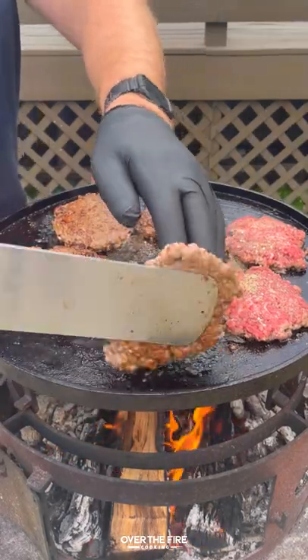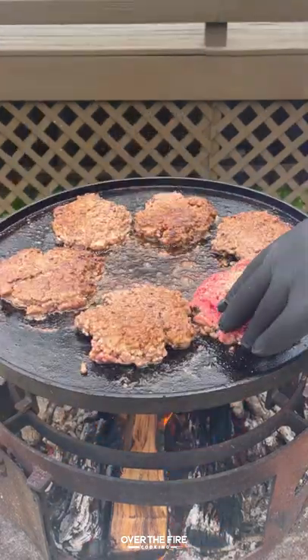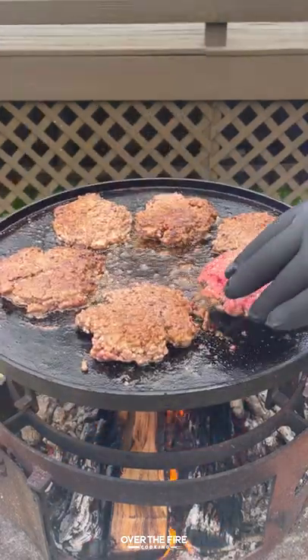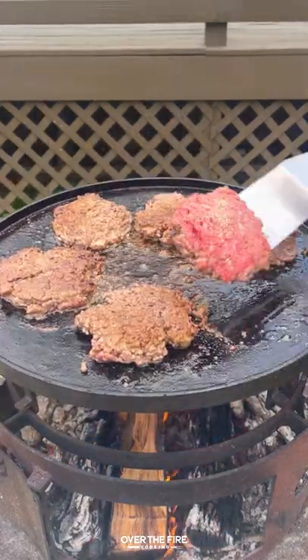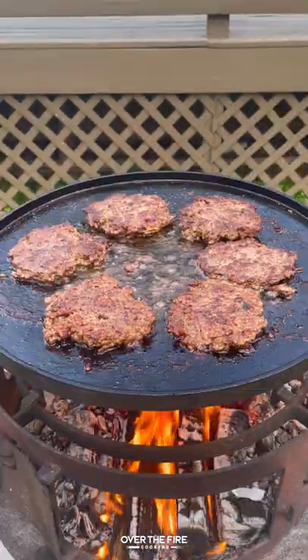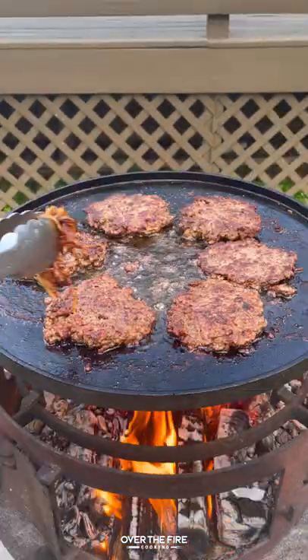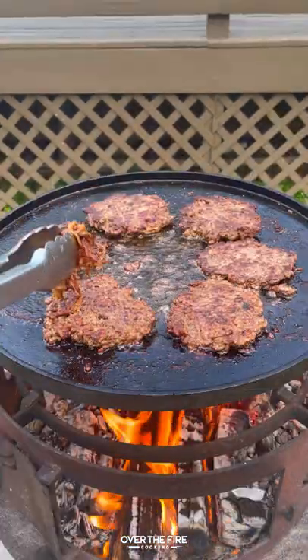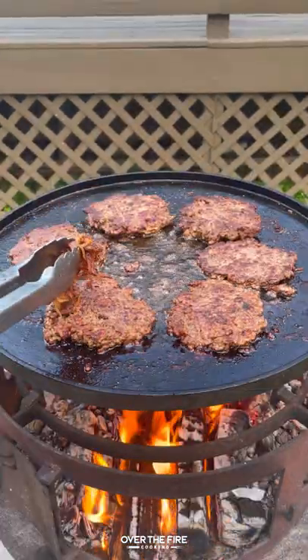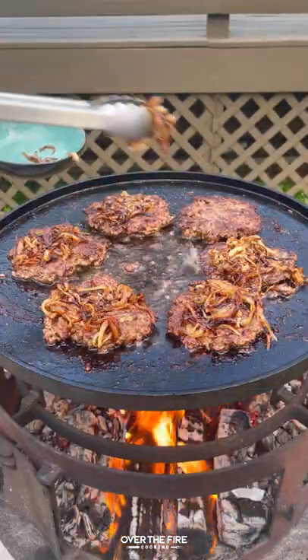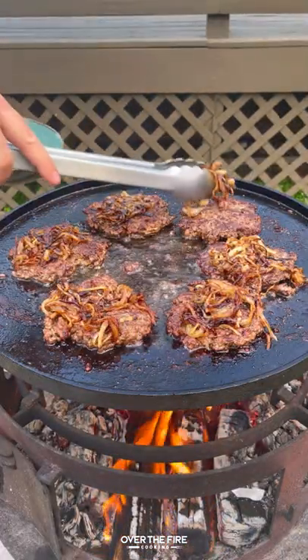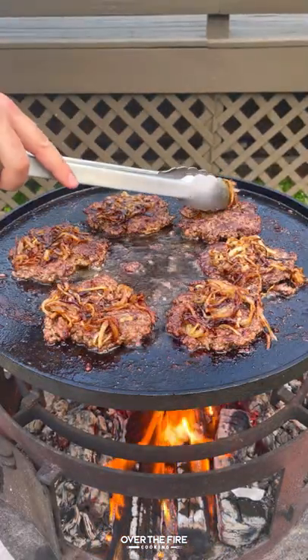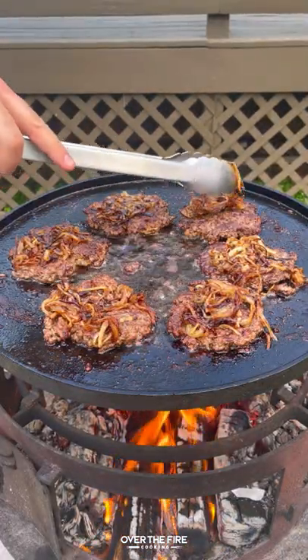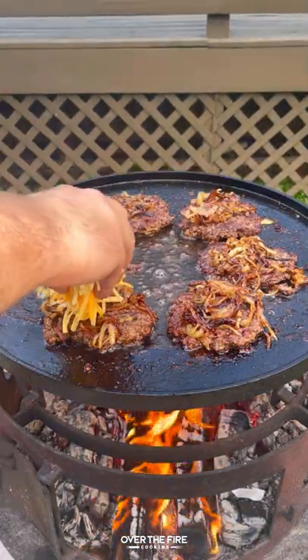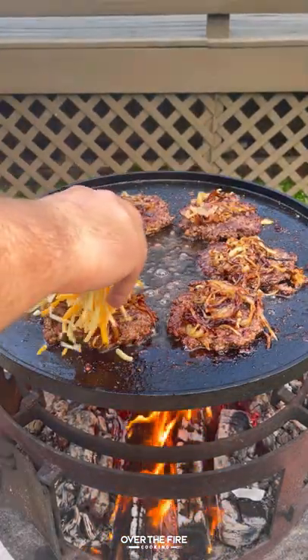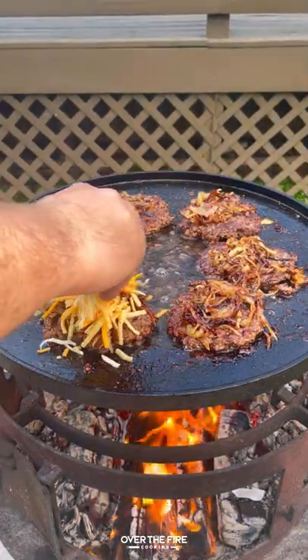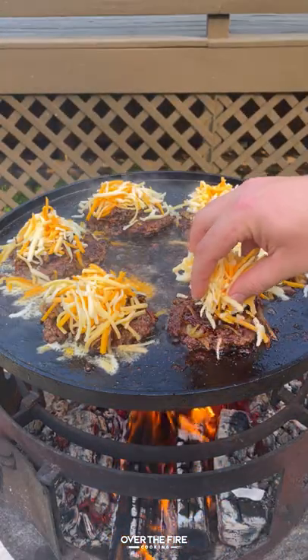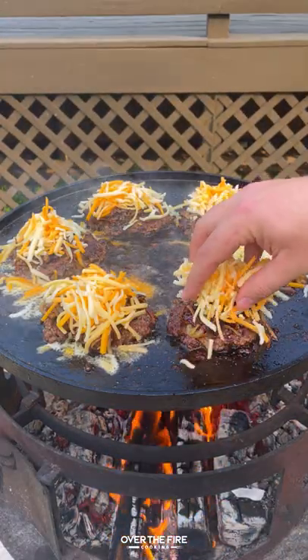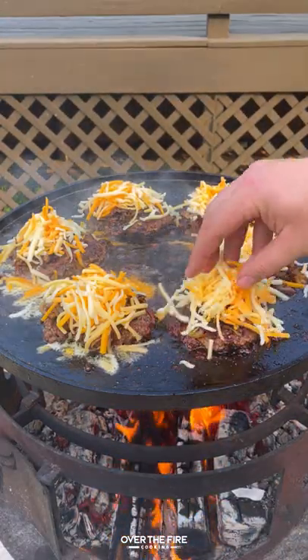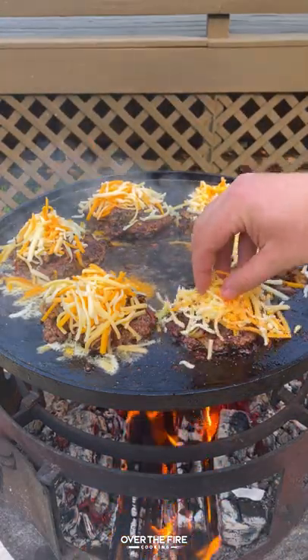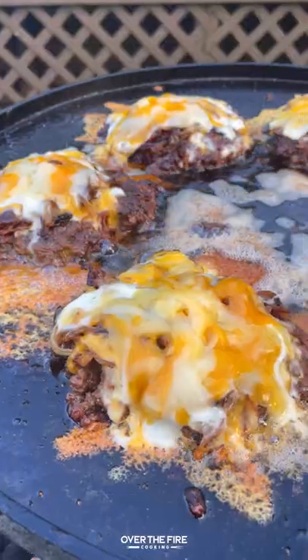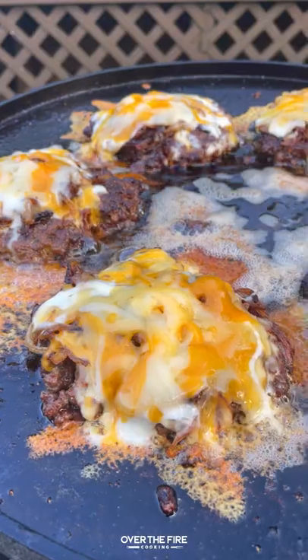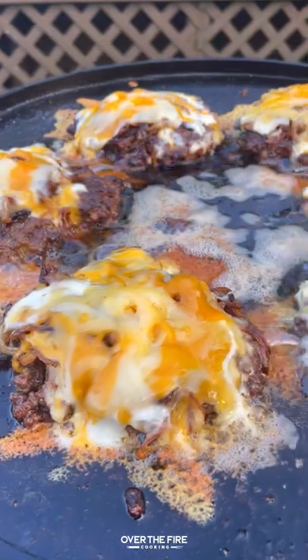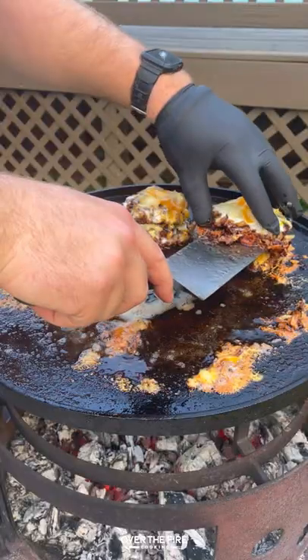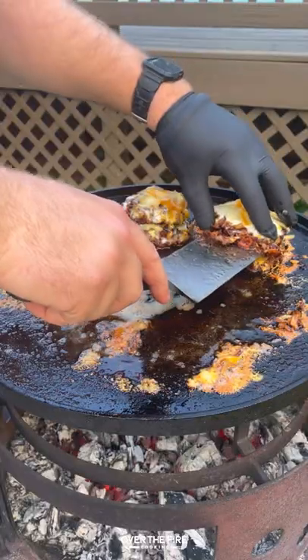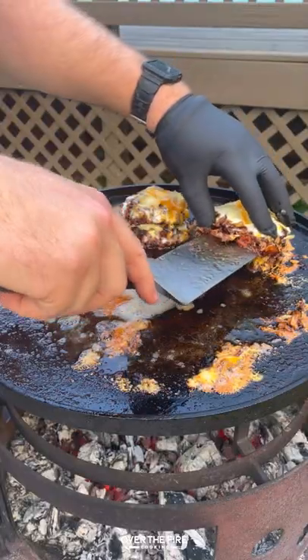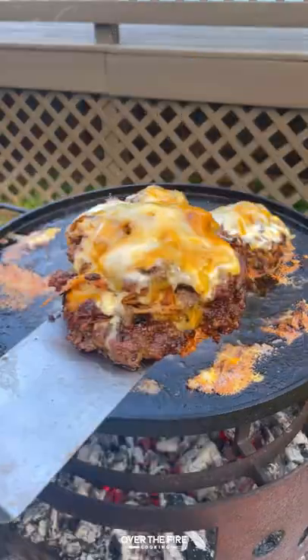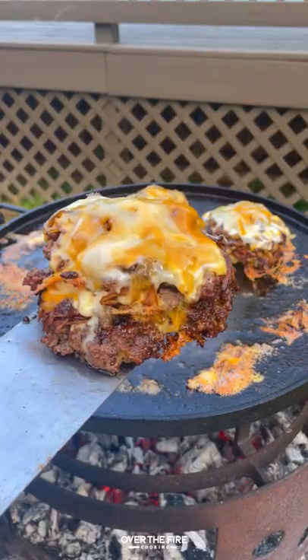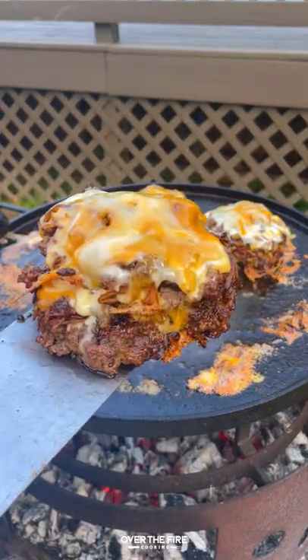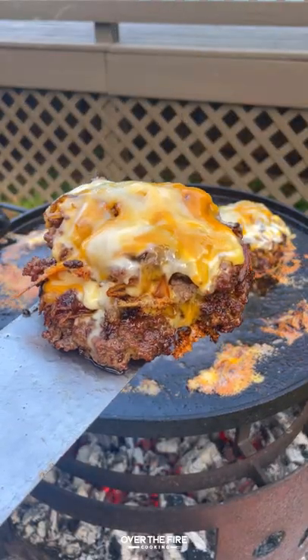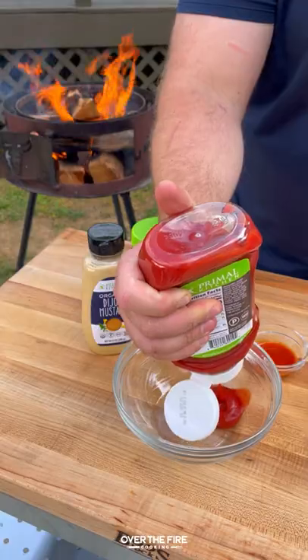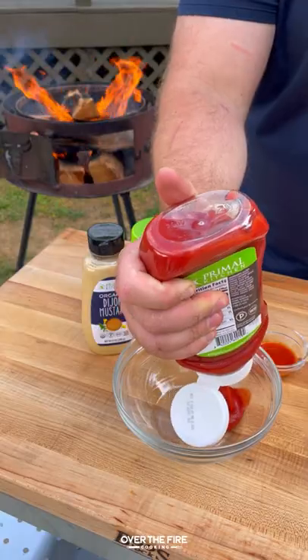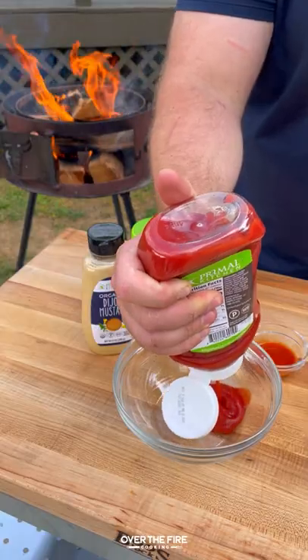Flipping over, we're going to top these guys off with those crispy onions, some shredded cheddar cheese, gouda, and jack cheese.